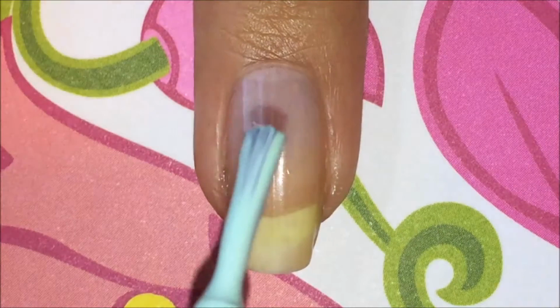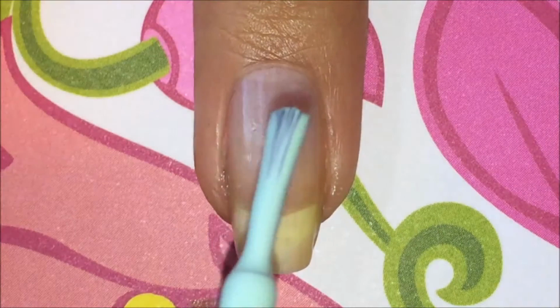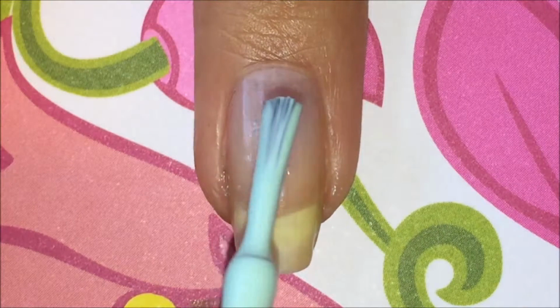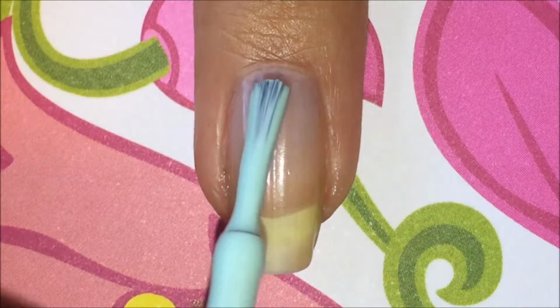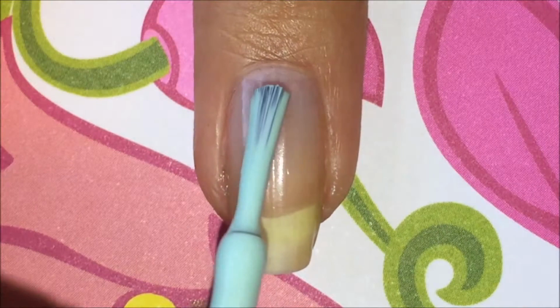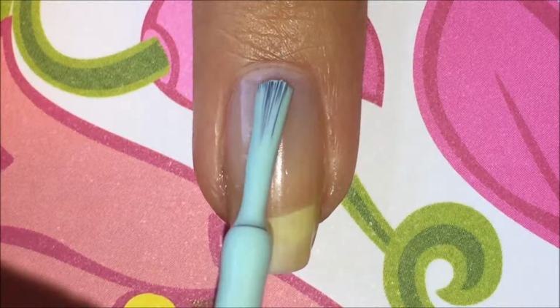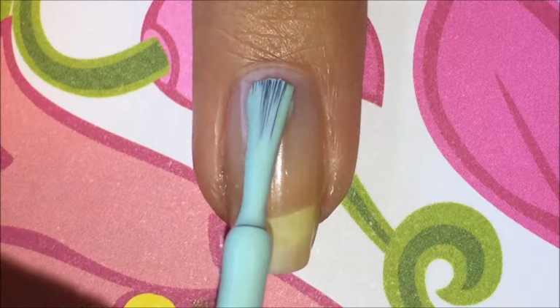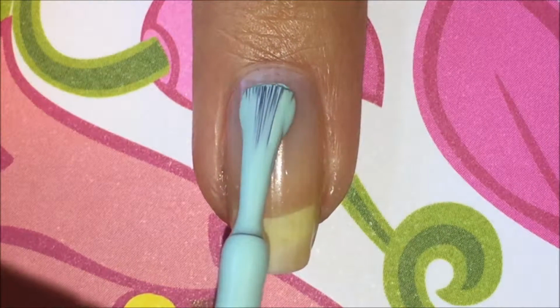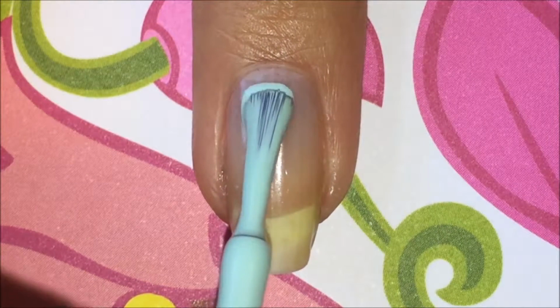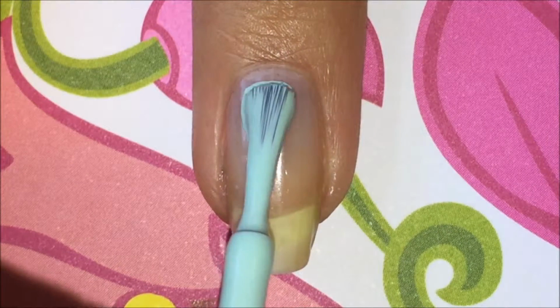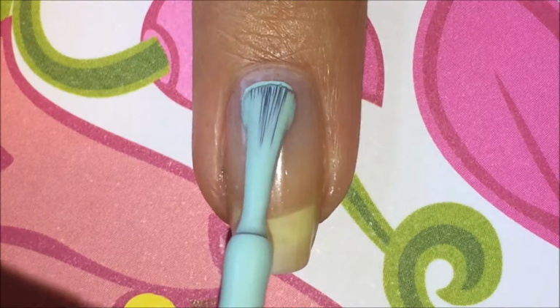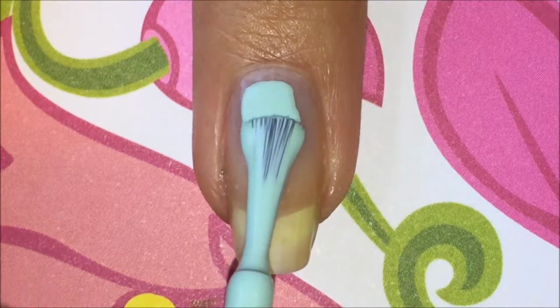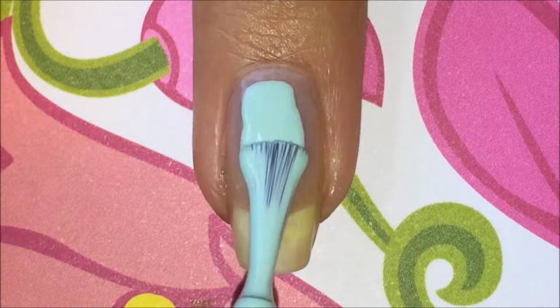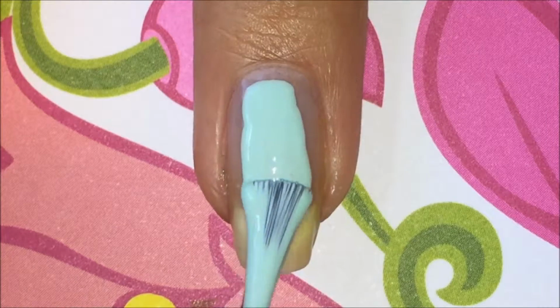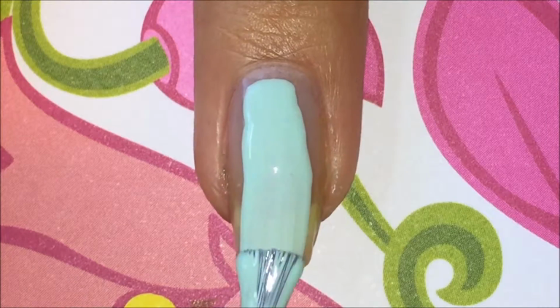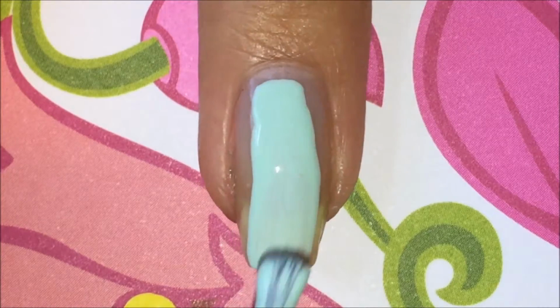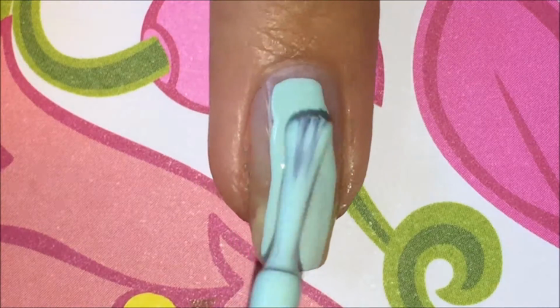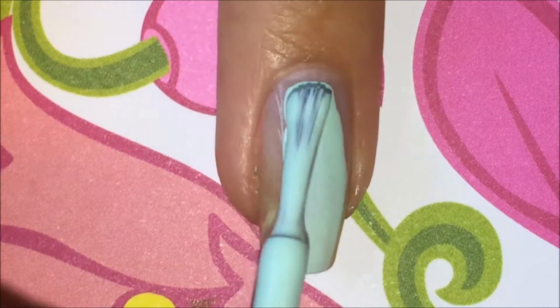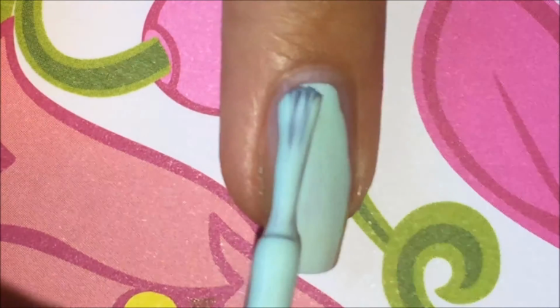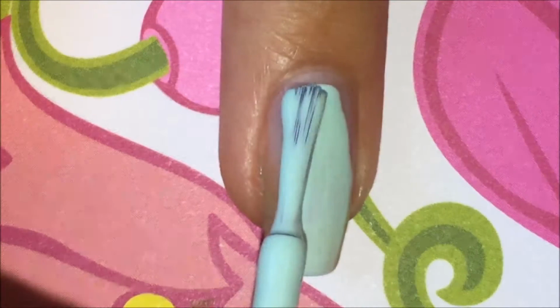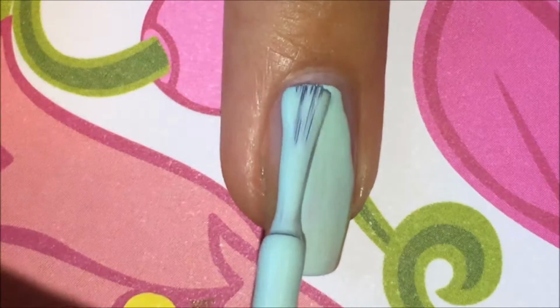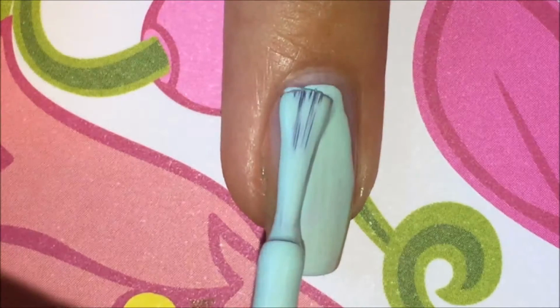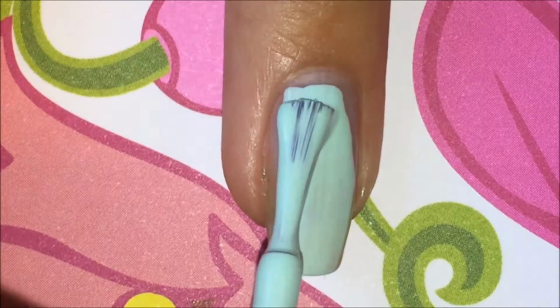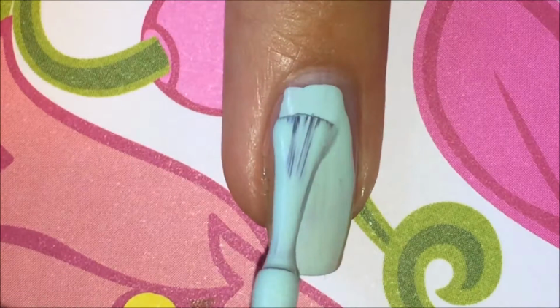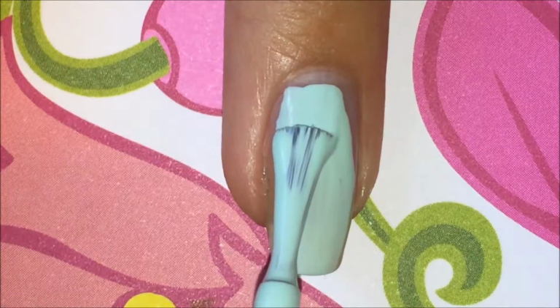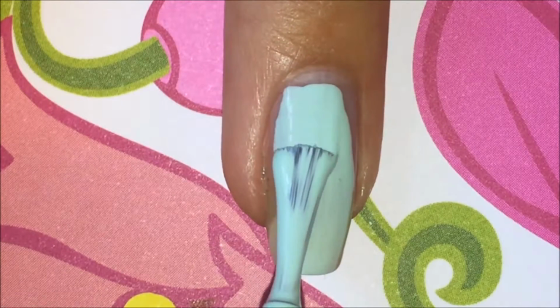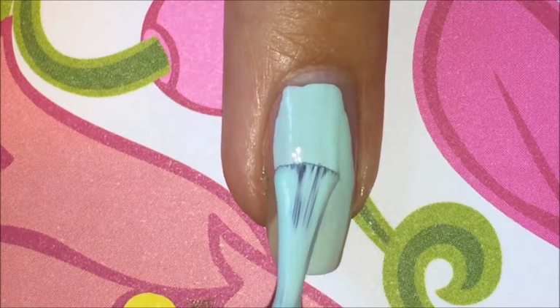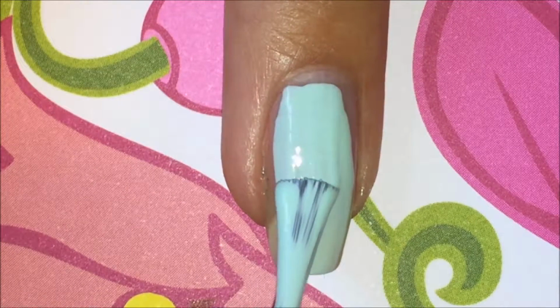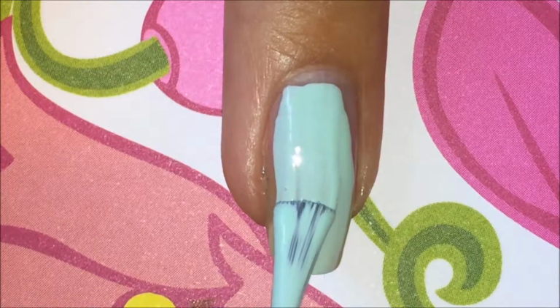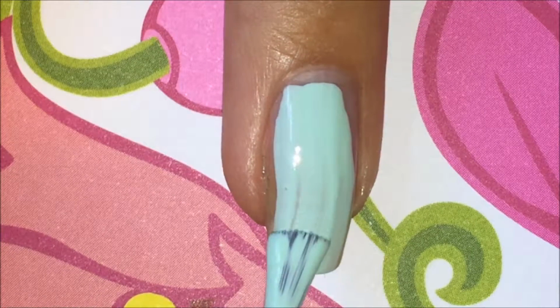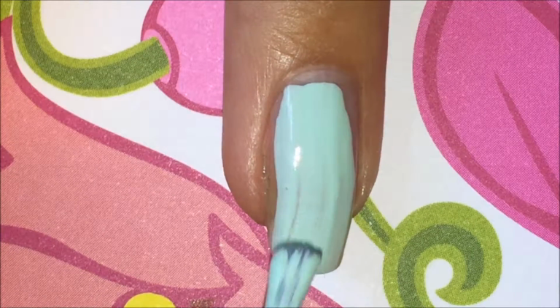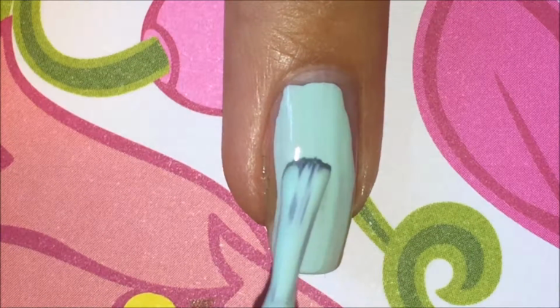Next, apply two coats of a mint polish. I am using Mint Candy Apple by Essie.